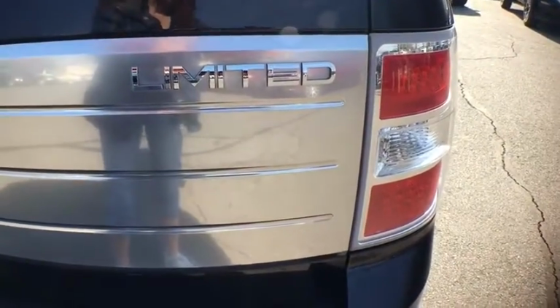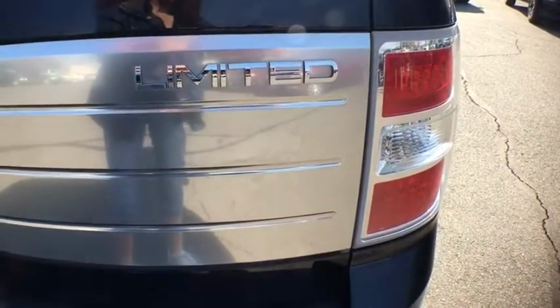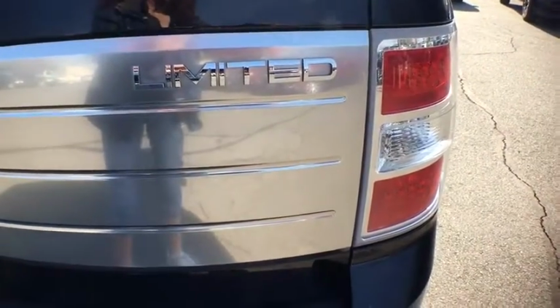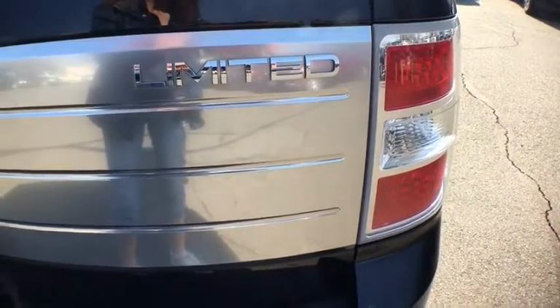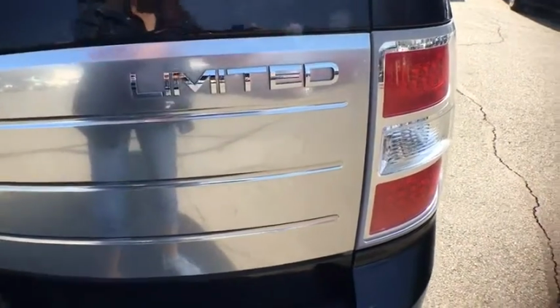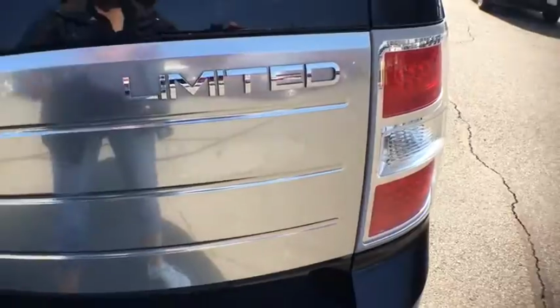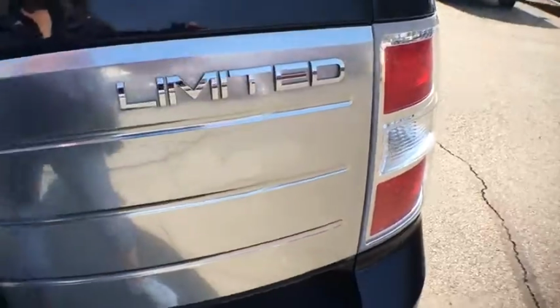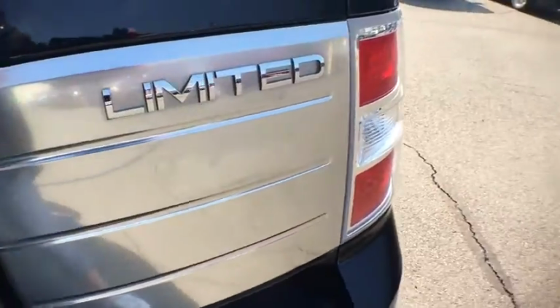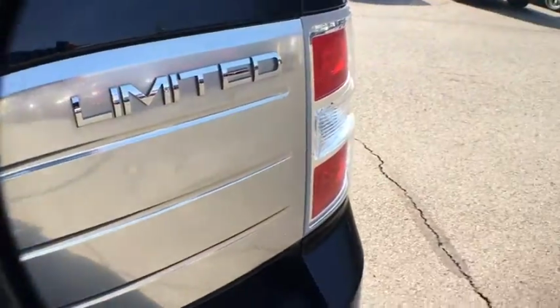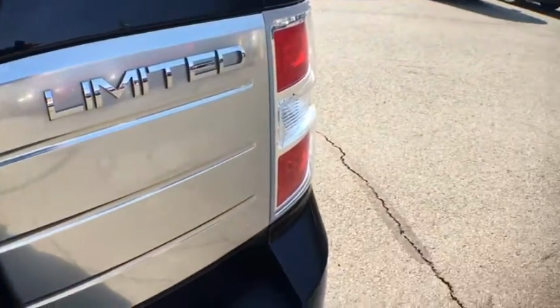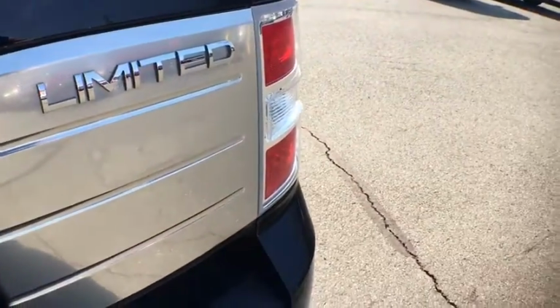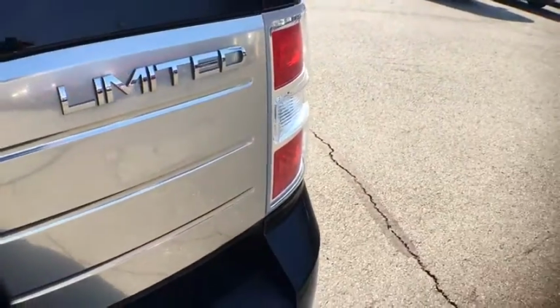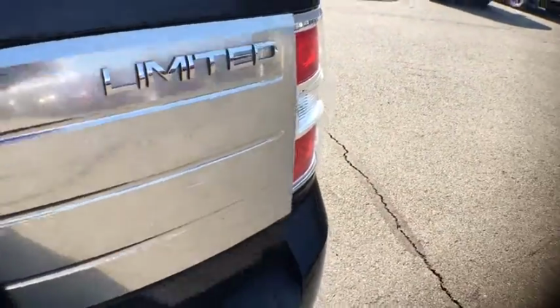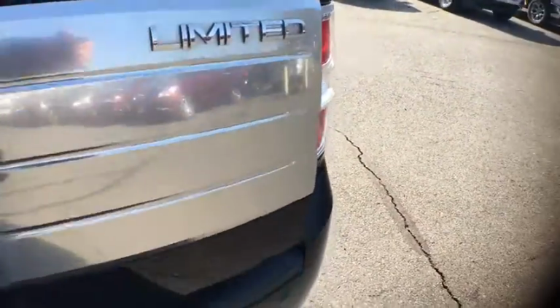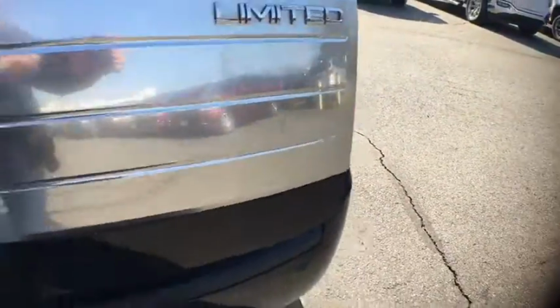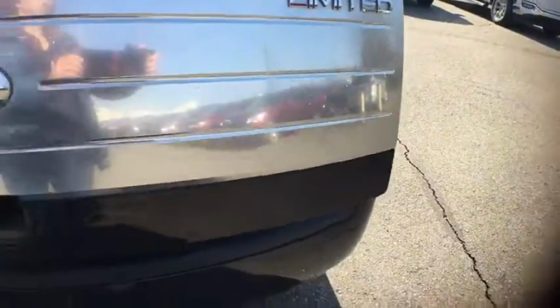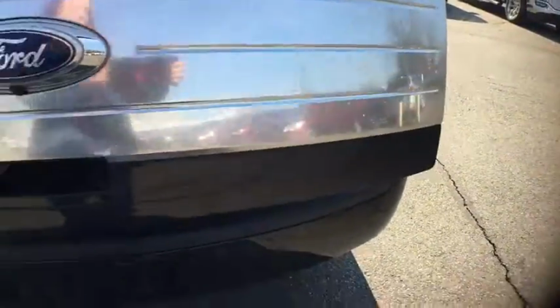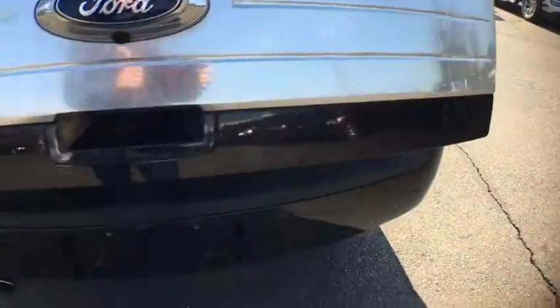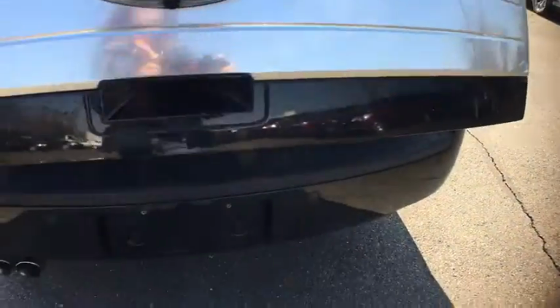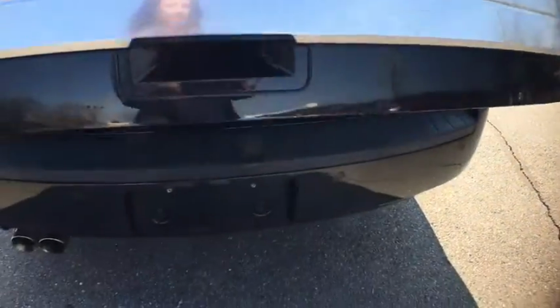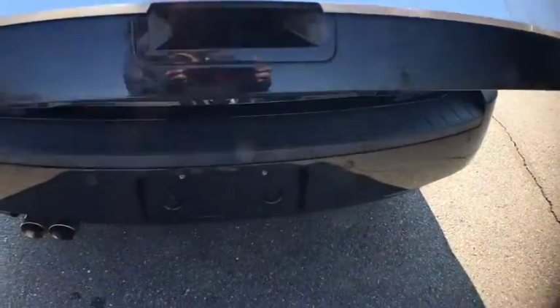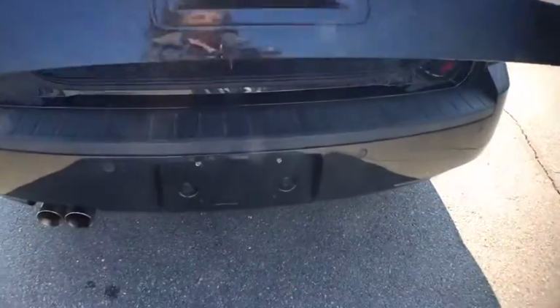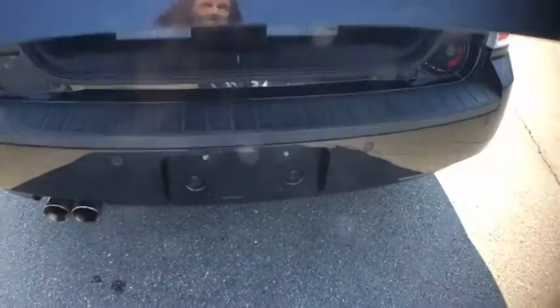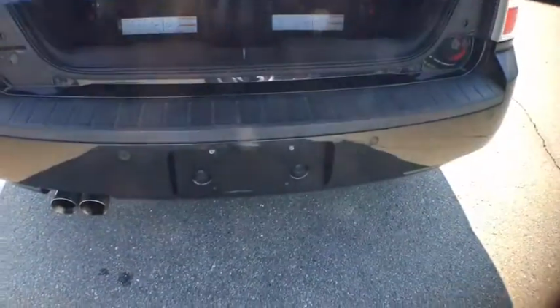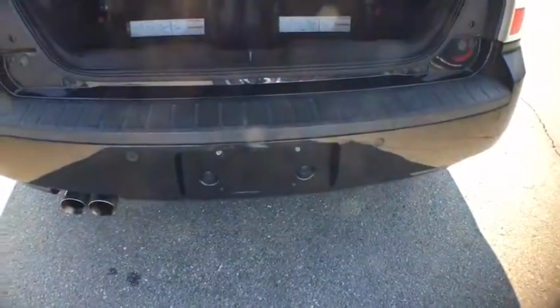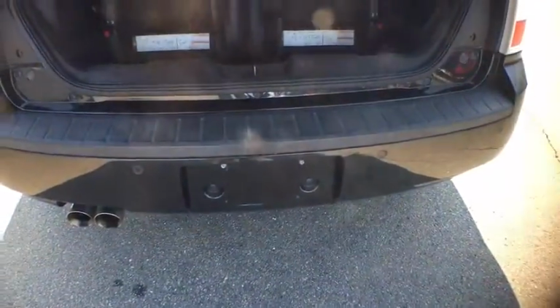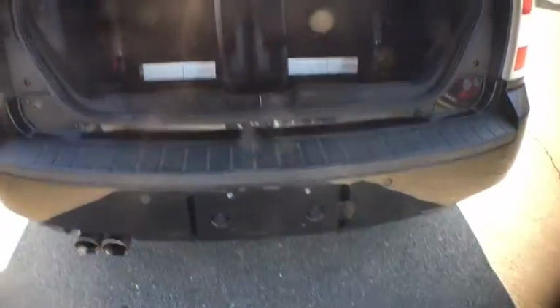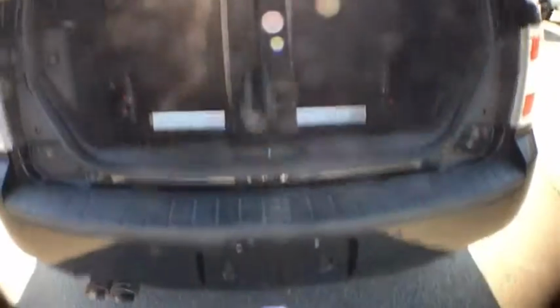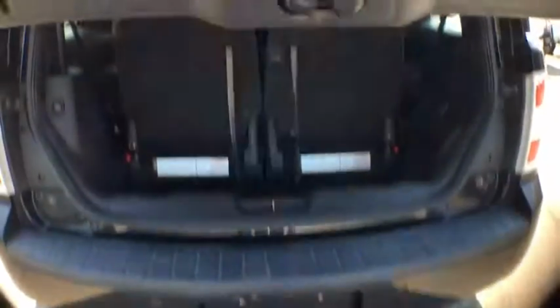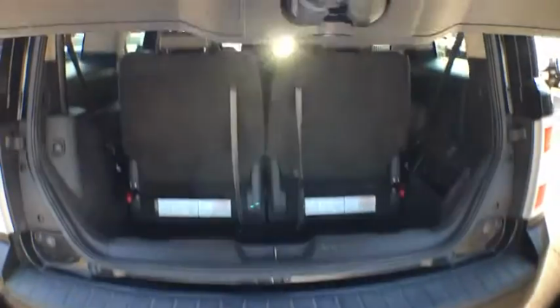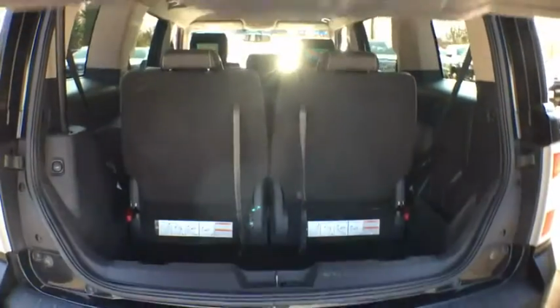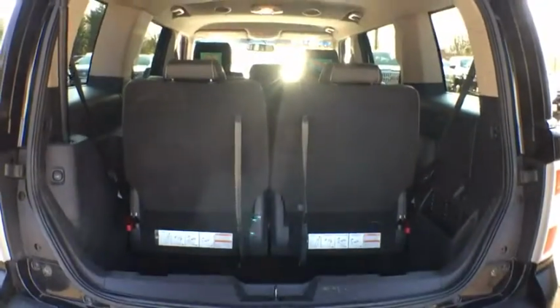Power windows and fog lights. This beauty is sure to make you the talk of the neighborhood, so call or drop in for a test drive today.